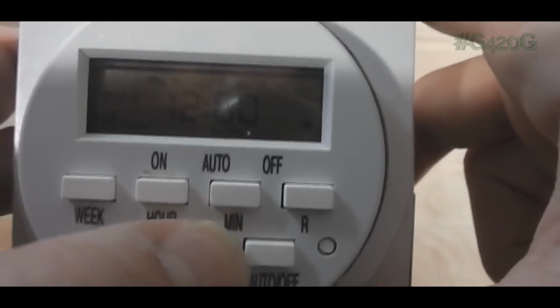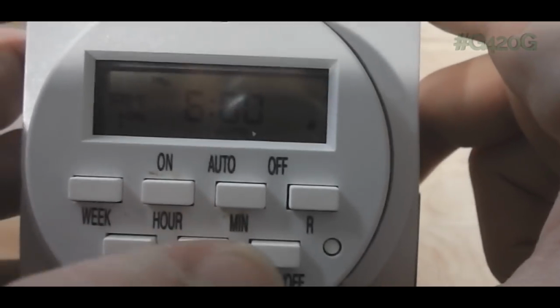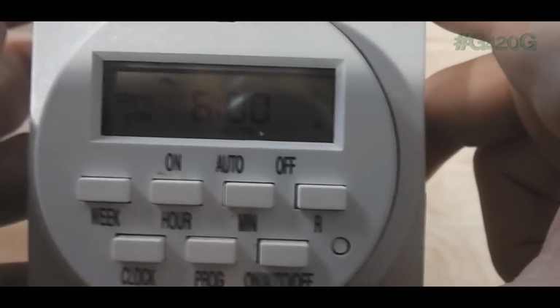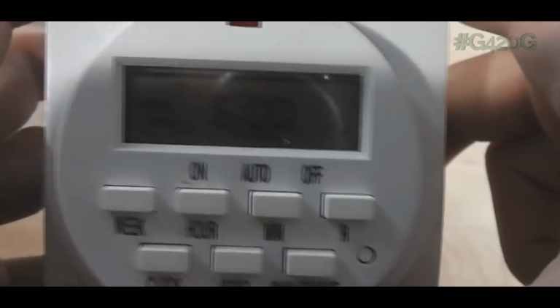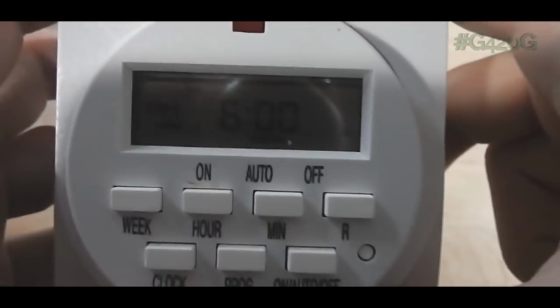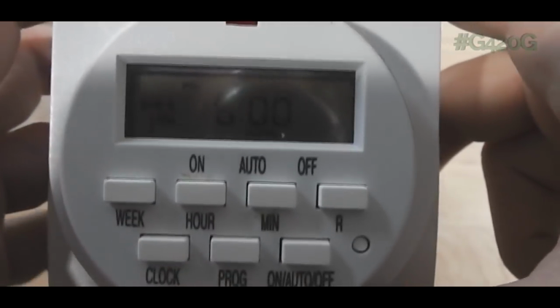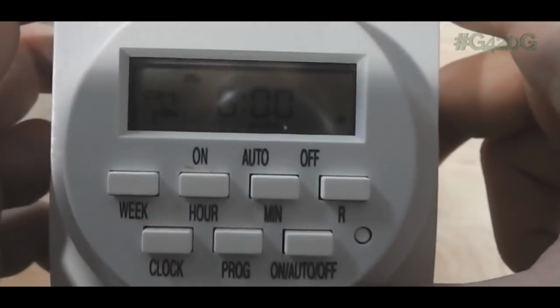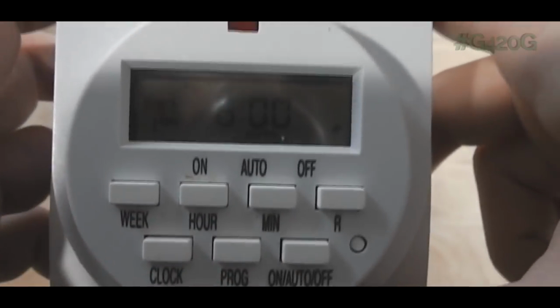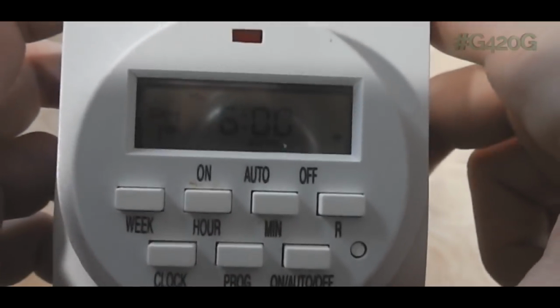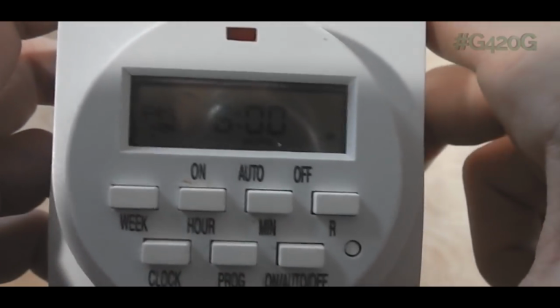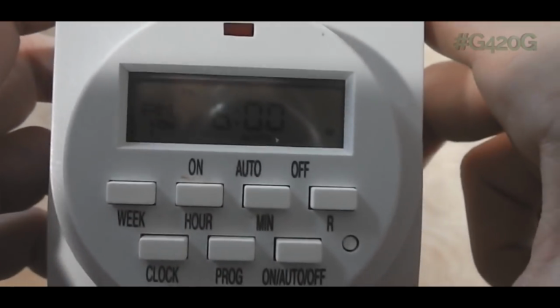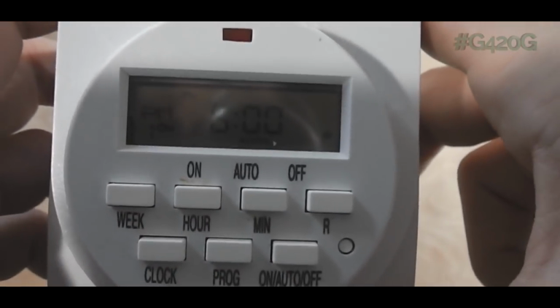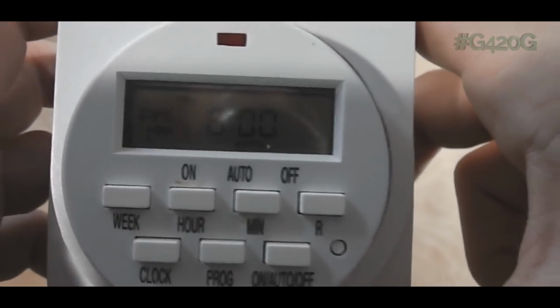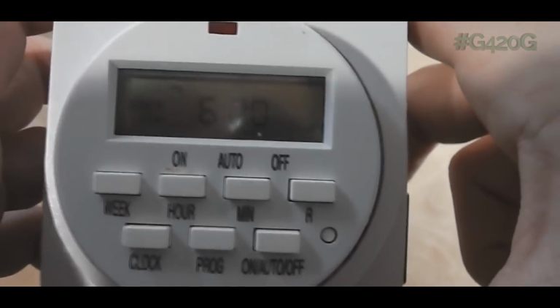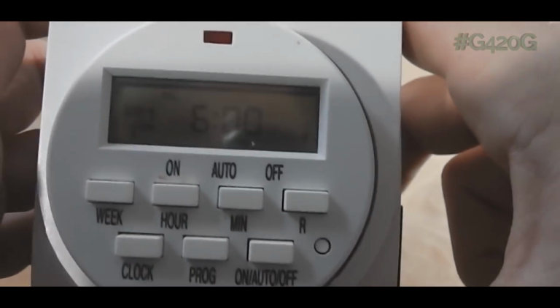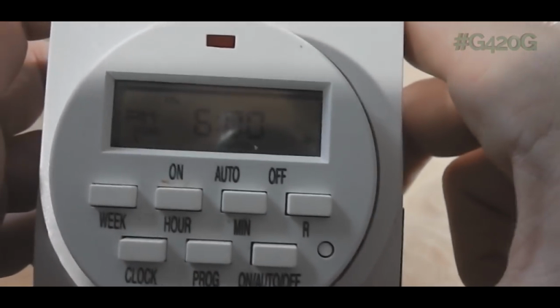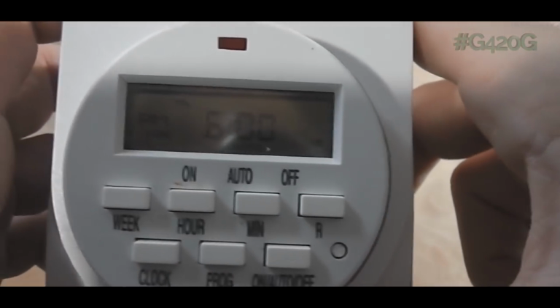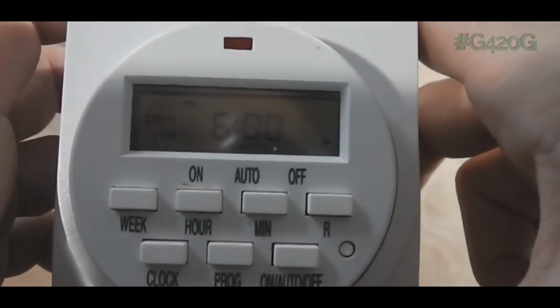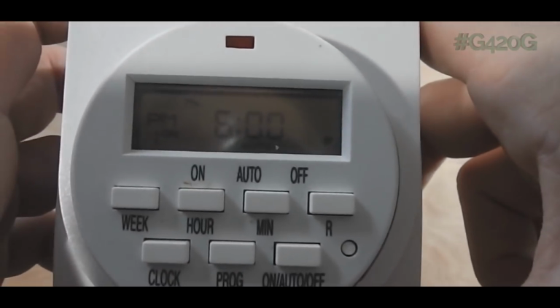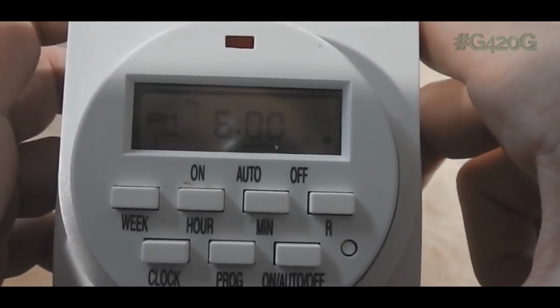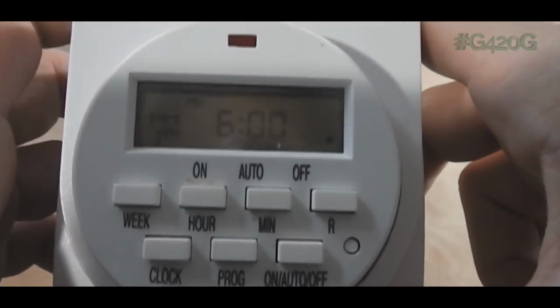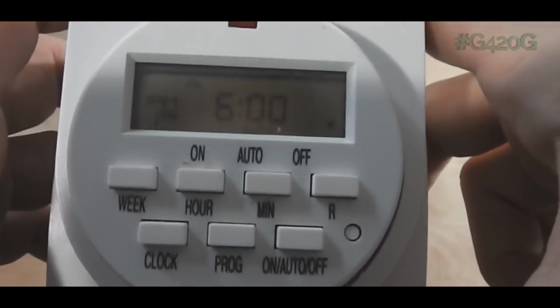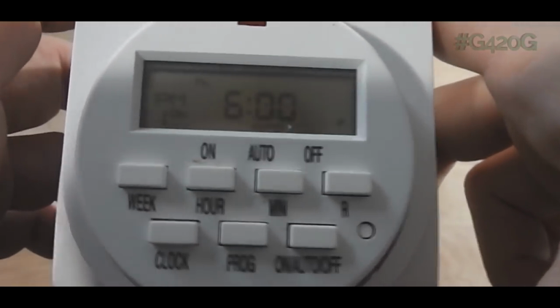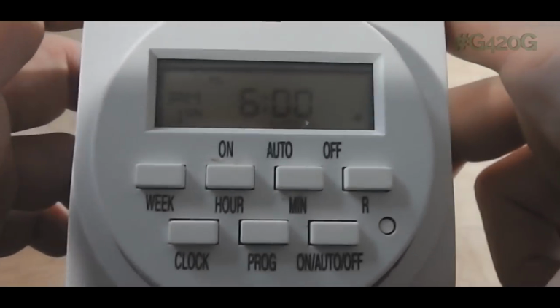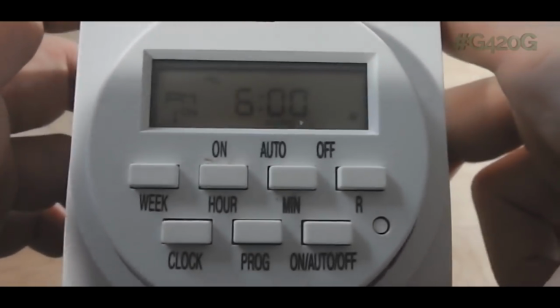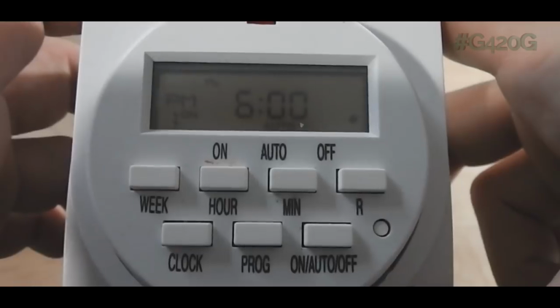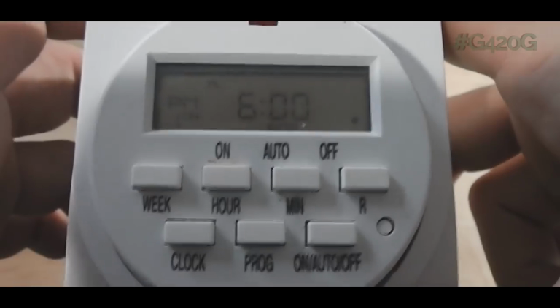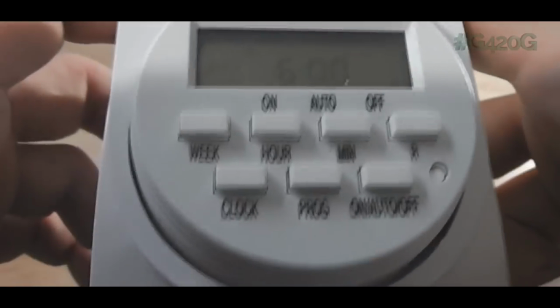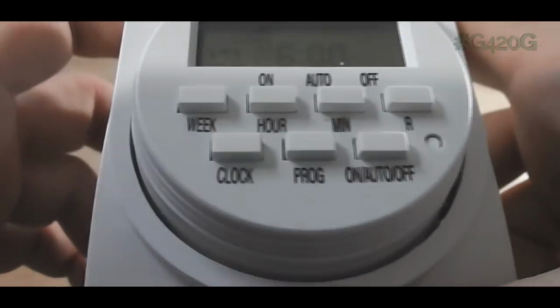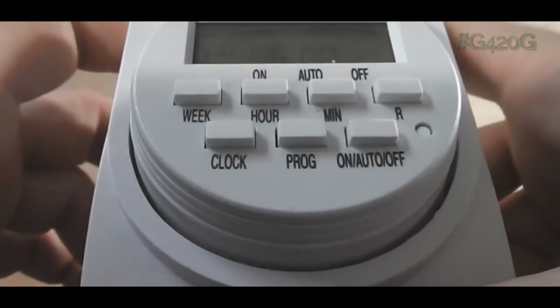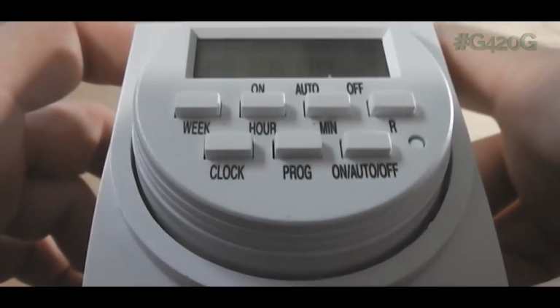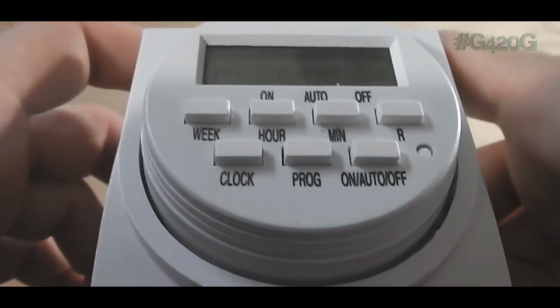All right, we're set. That's all there is to it, you guys — programming your timer, definitely a necessity.